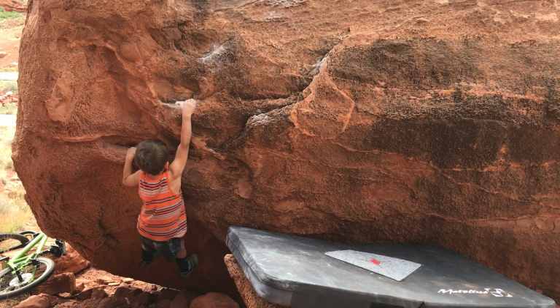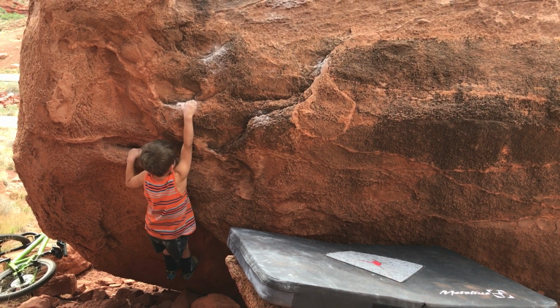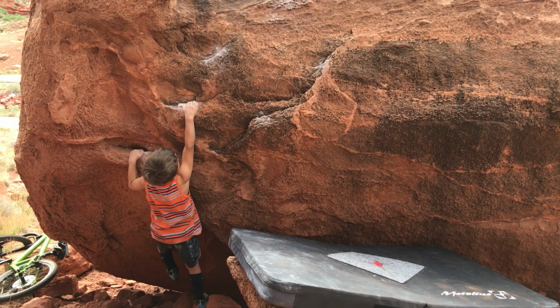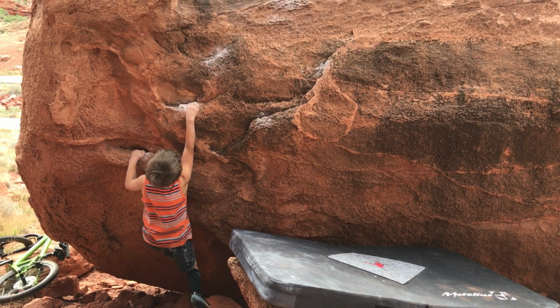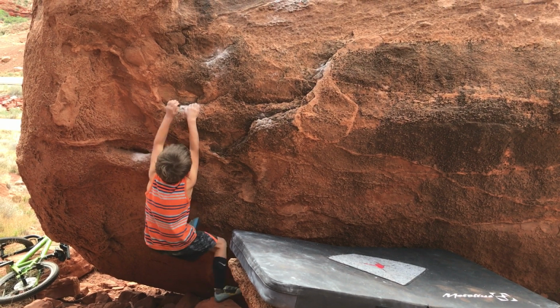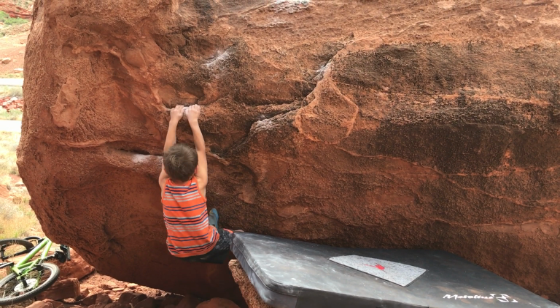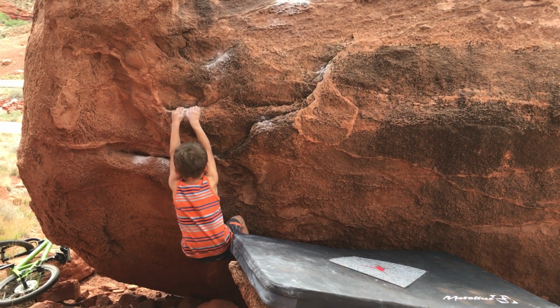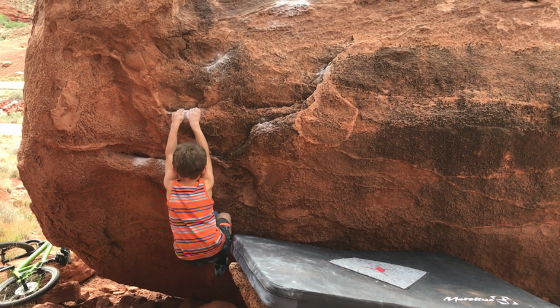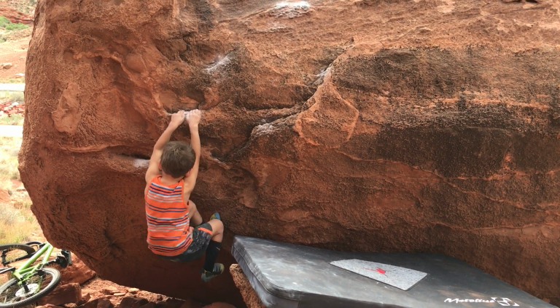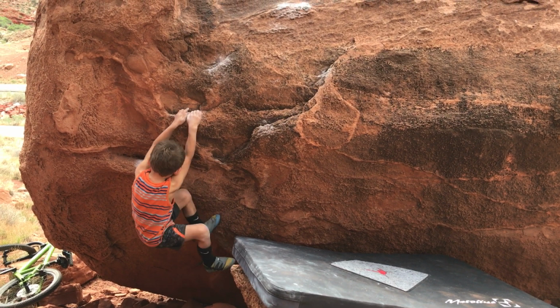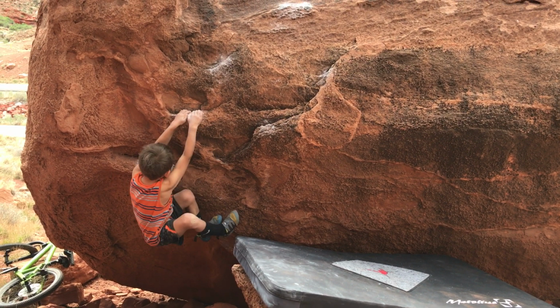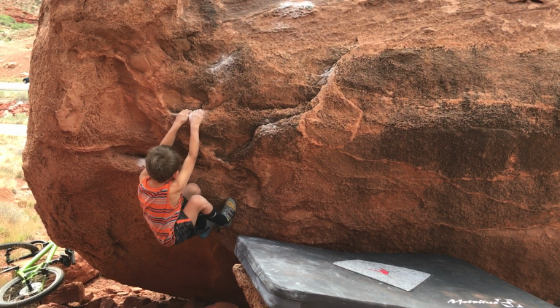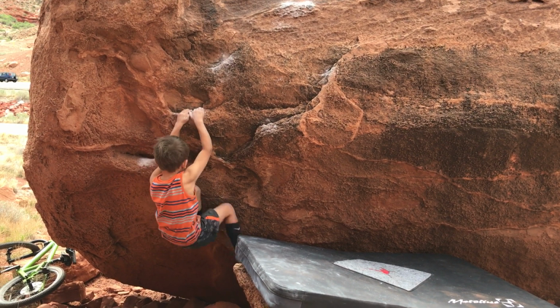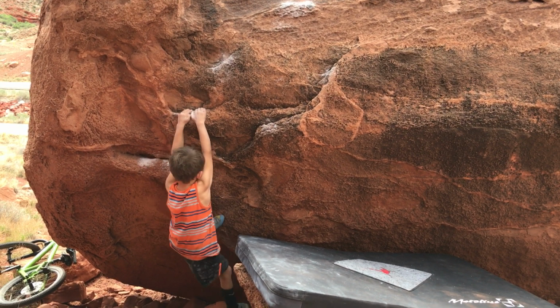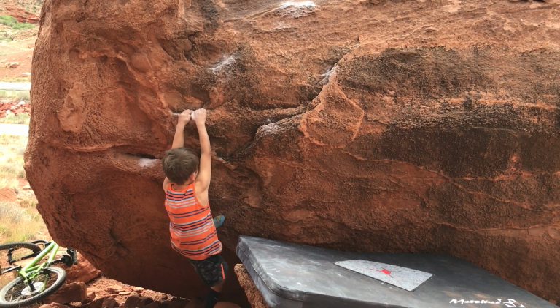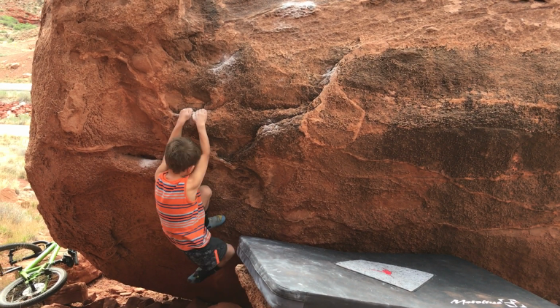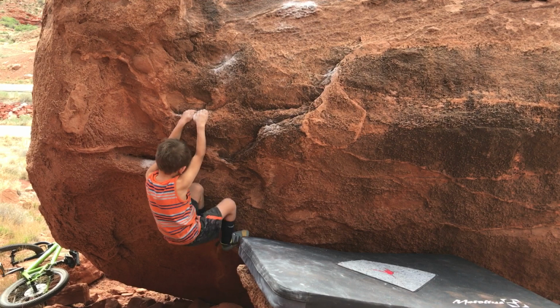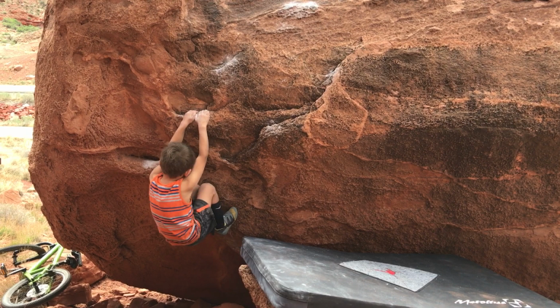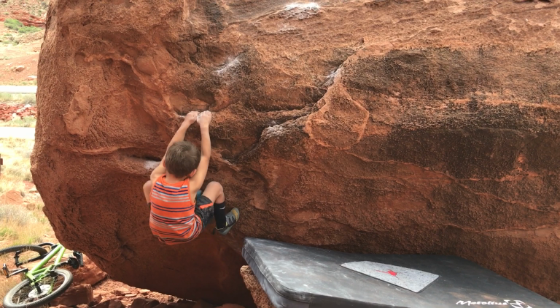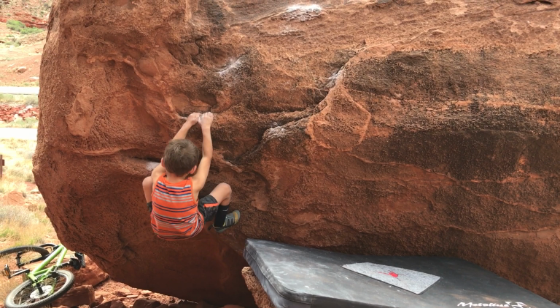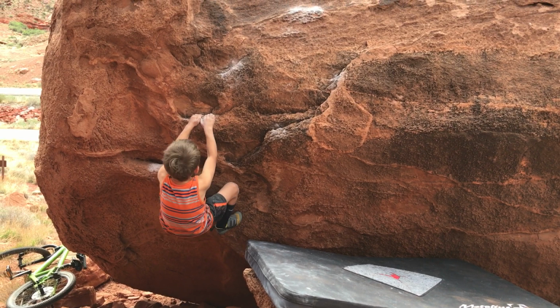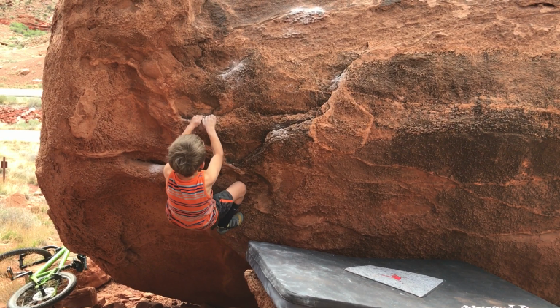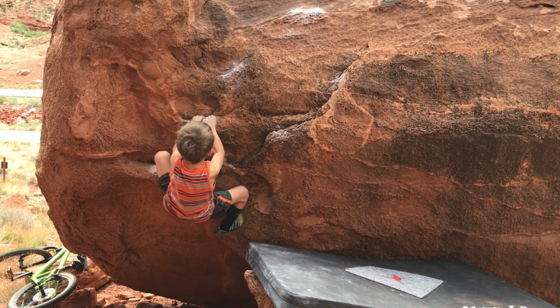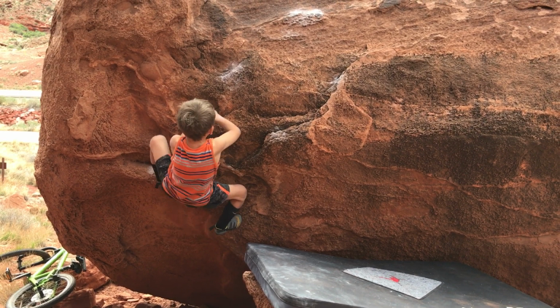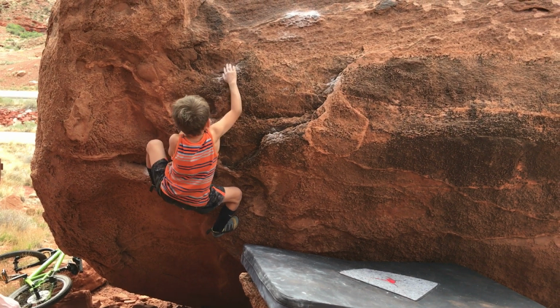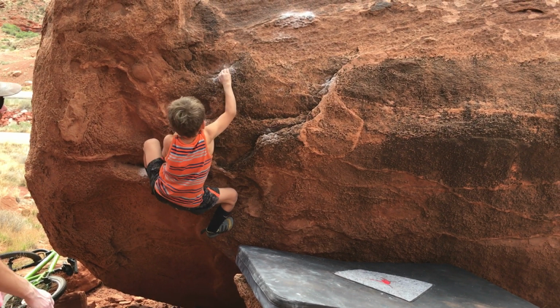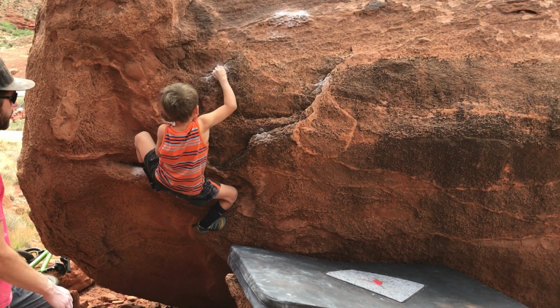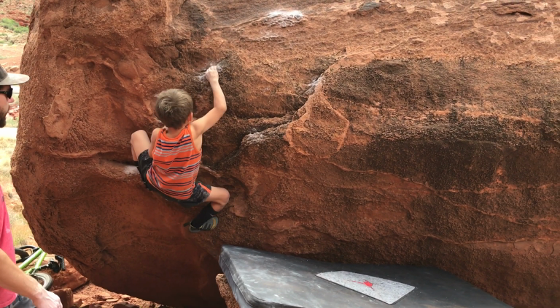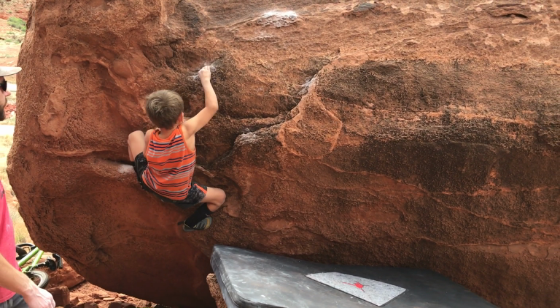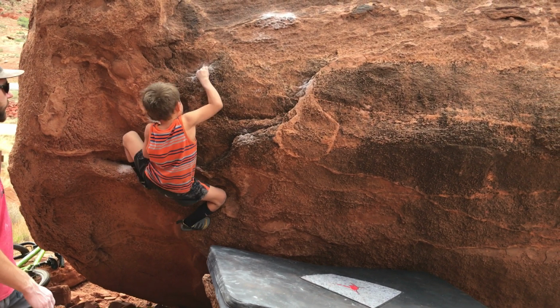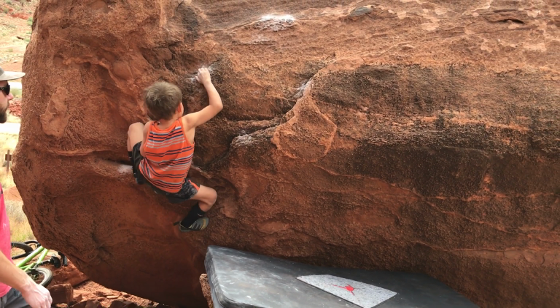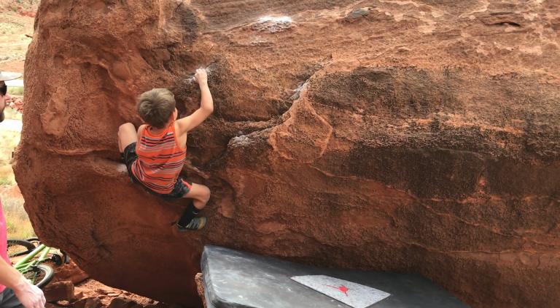Nice. Yeah, nice. Foot on the tick. Cross through. Cross through. That's fine too.